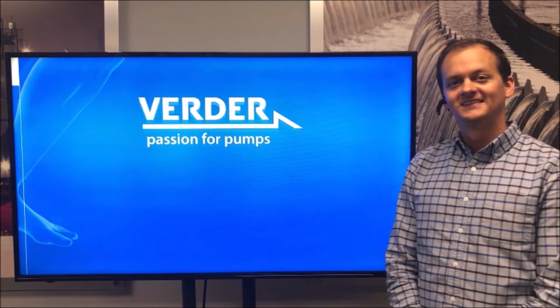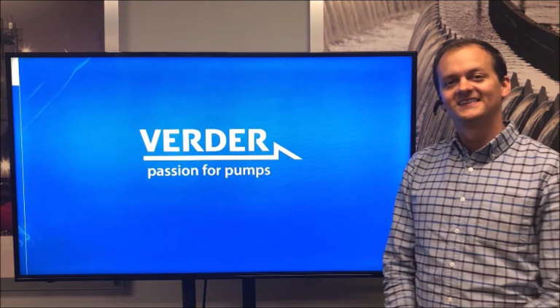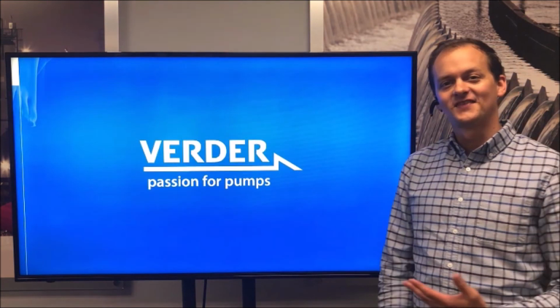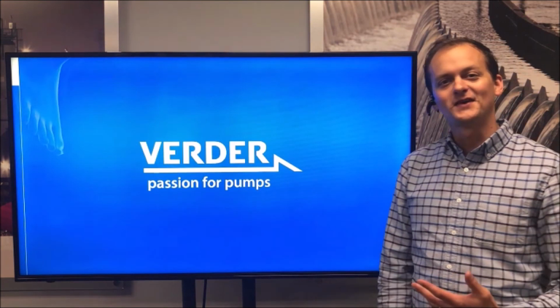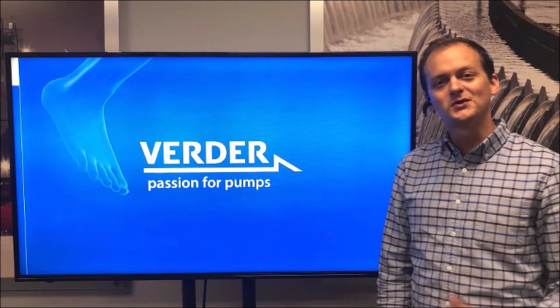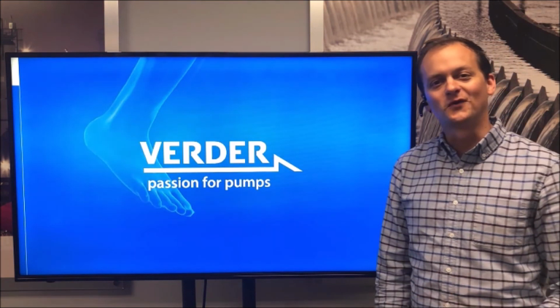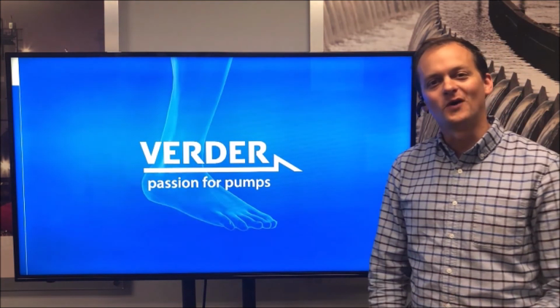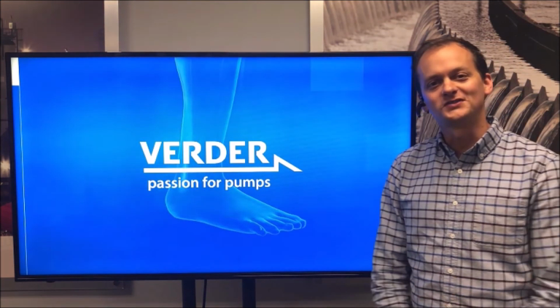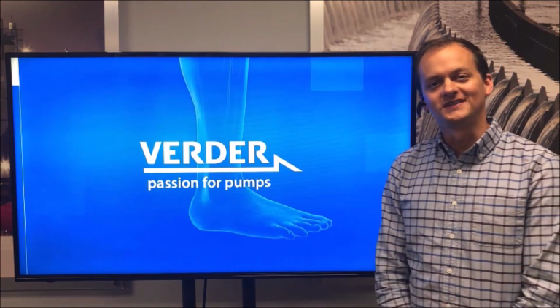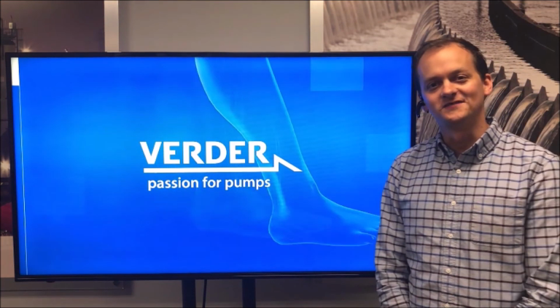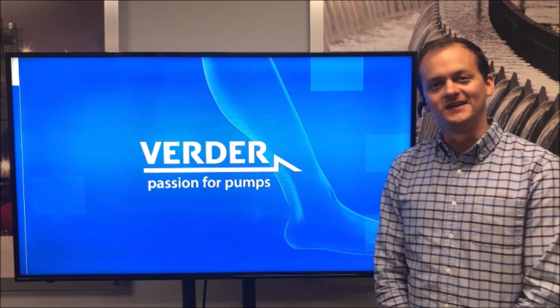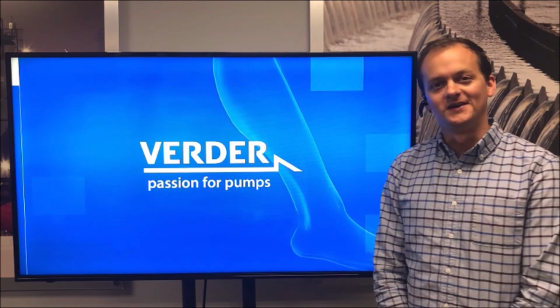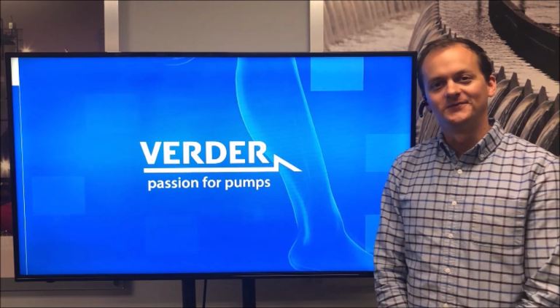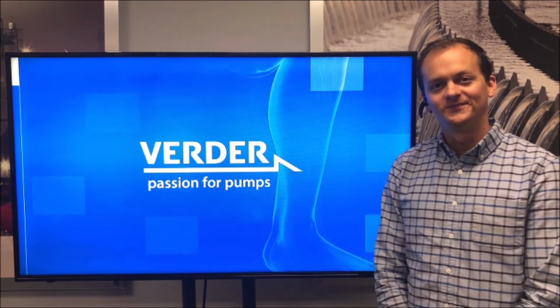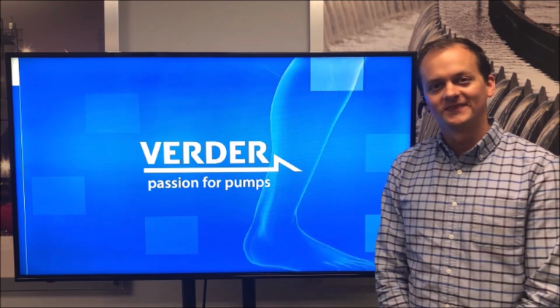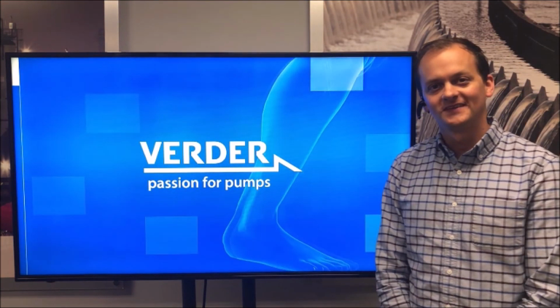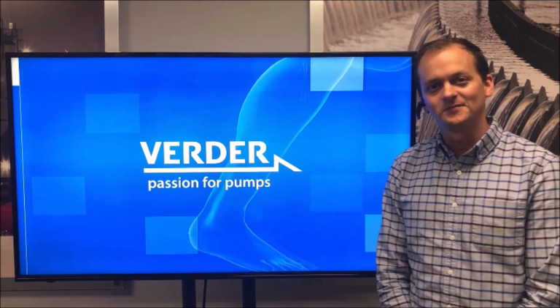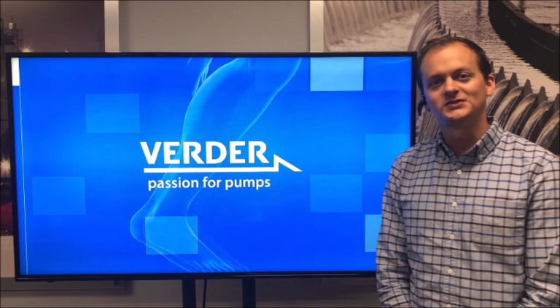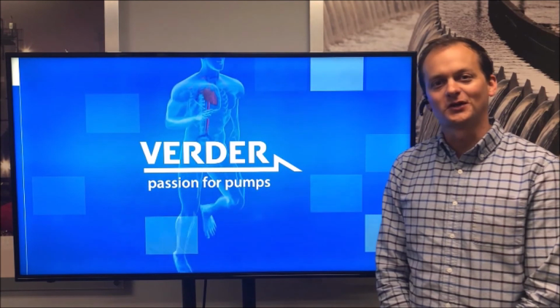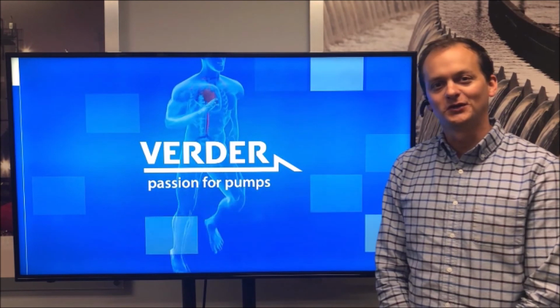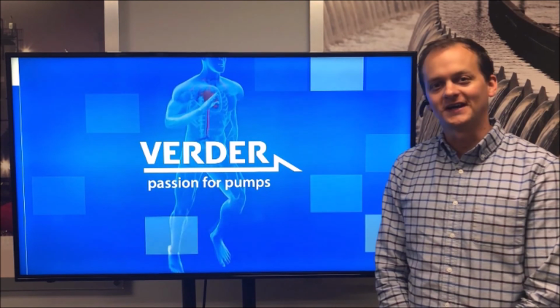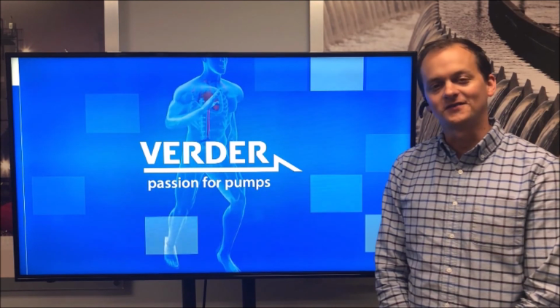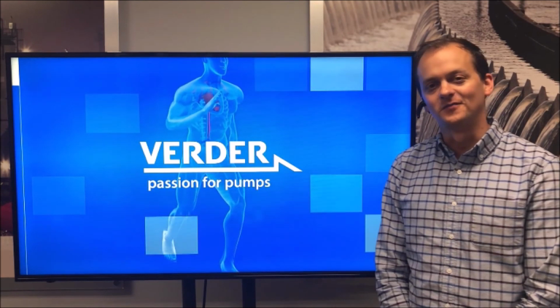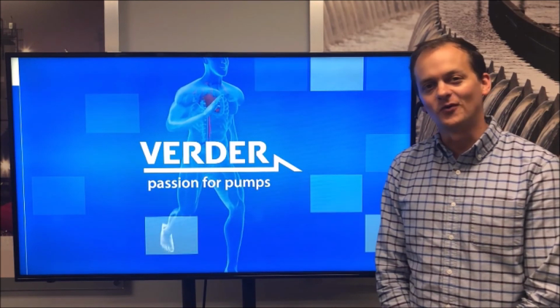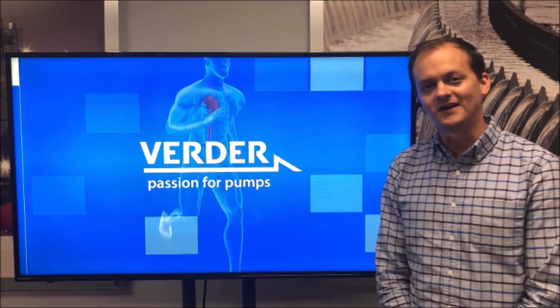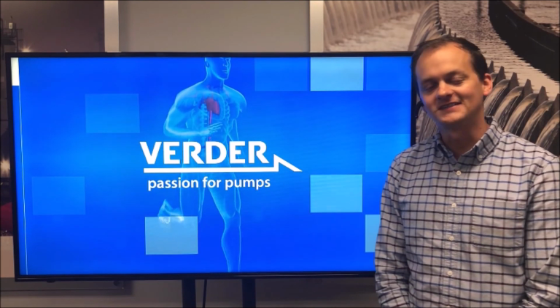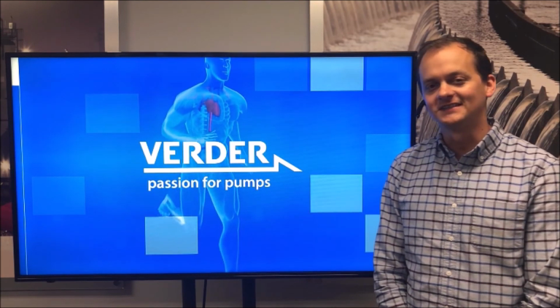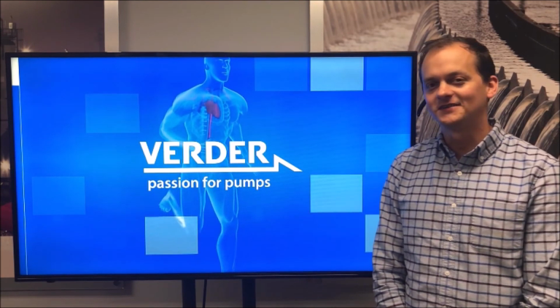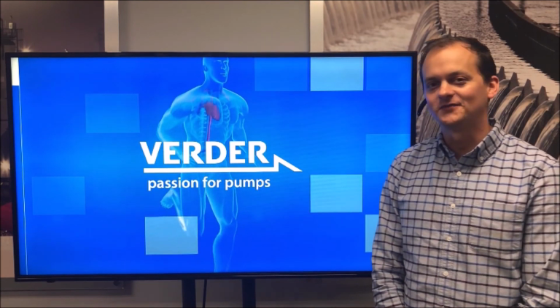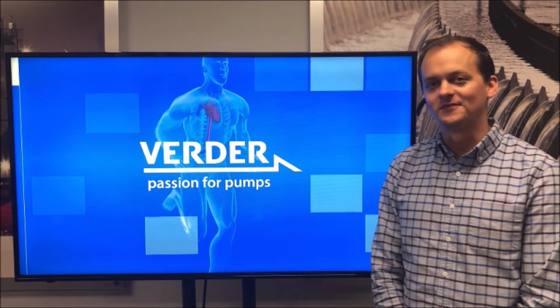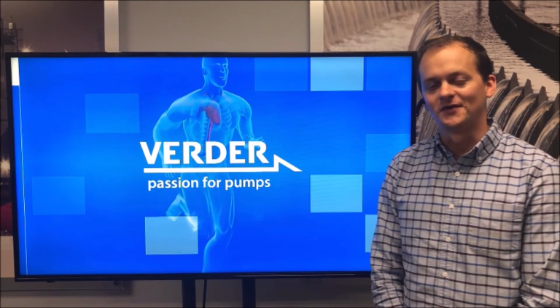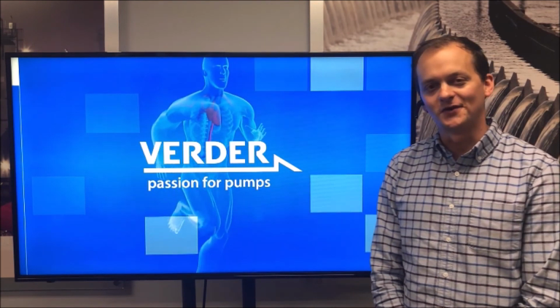Thank you for watching this video. Be sure to look out for more content from Verder.